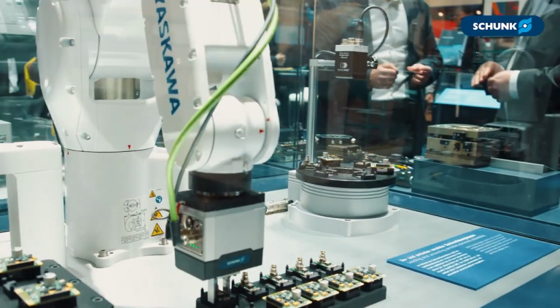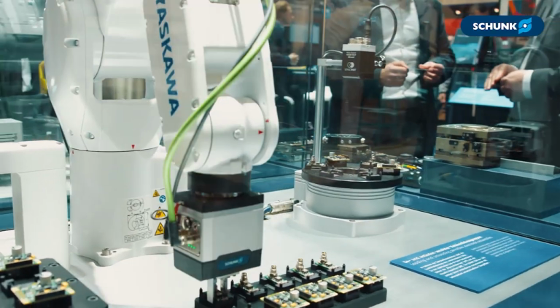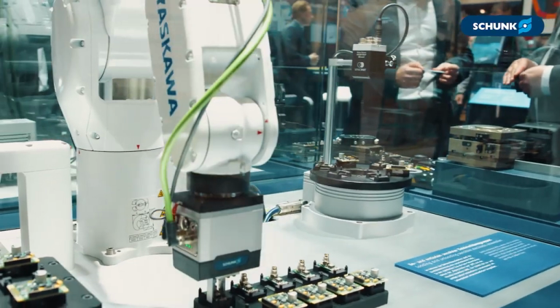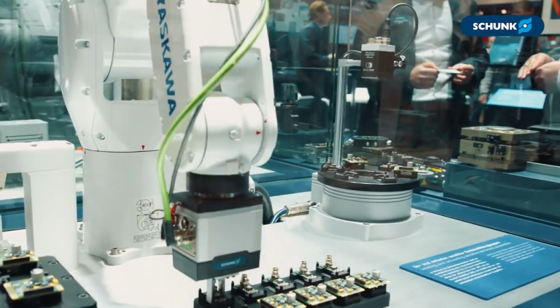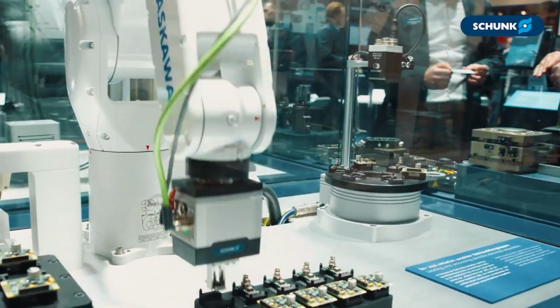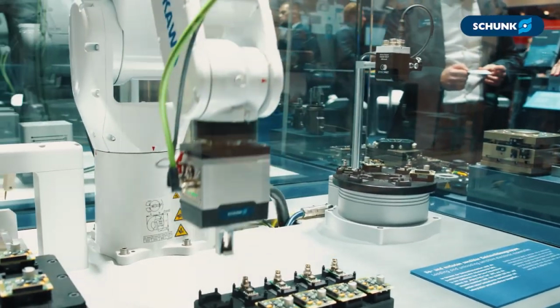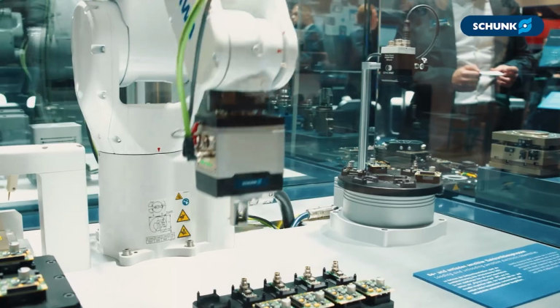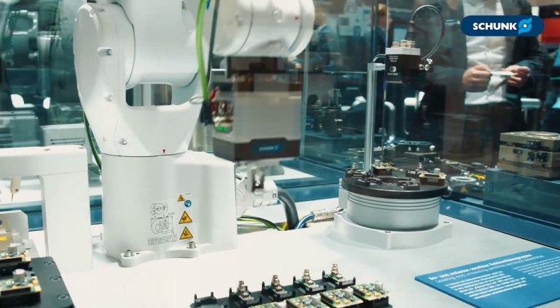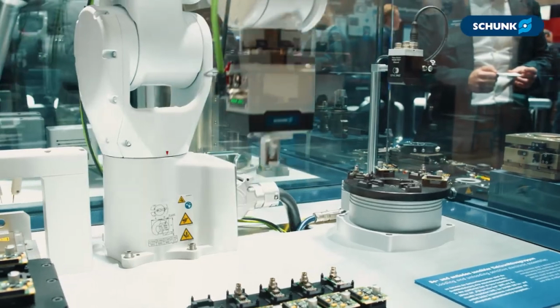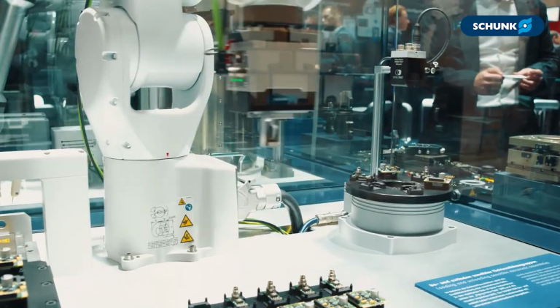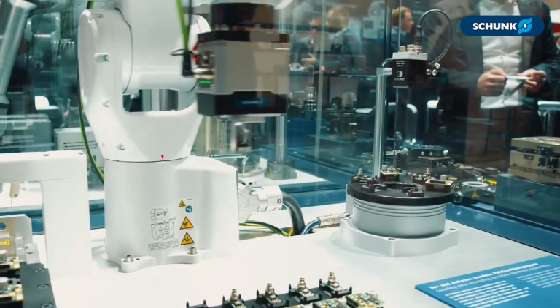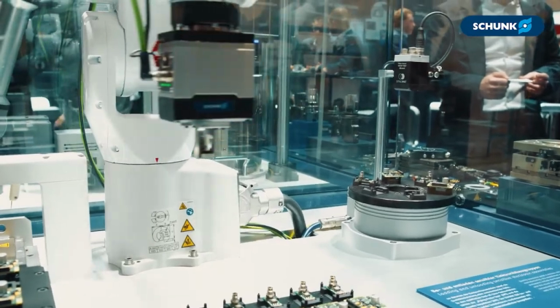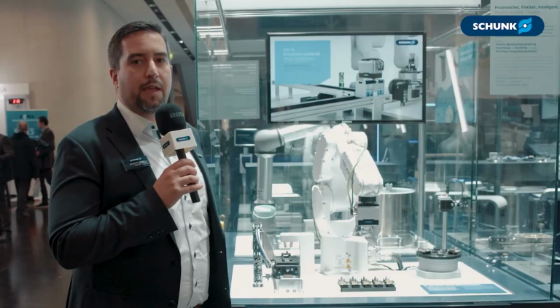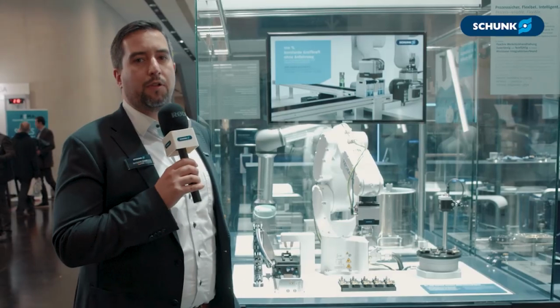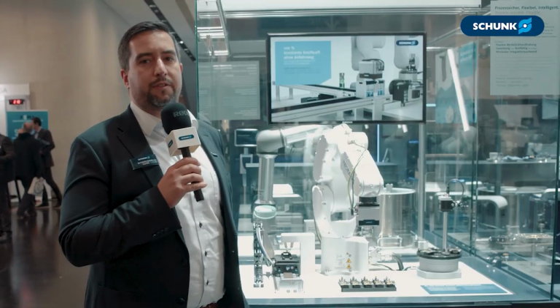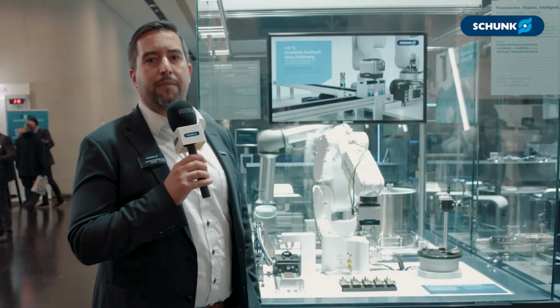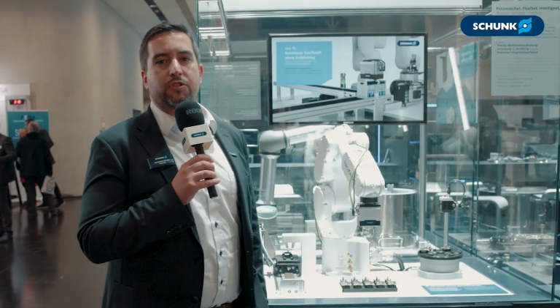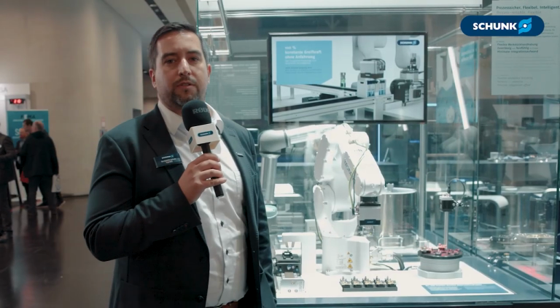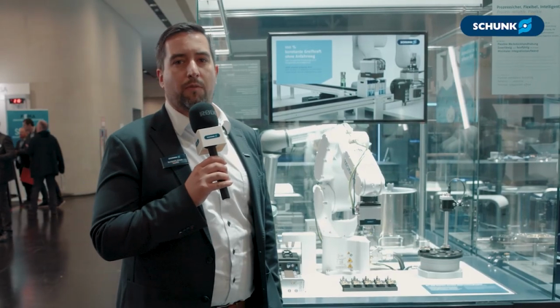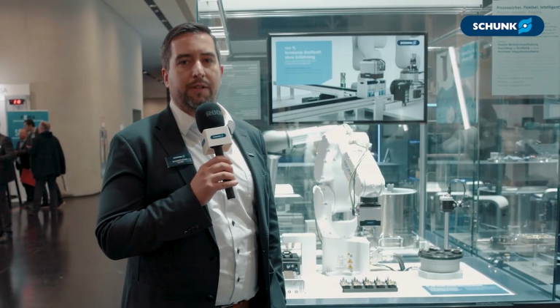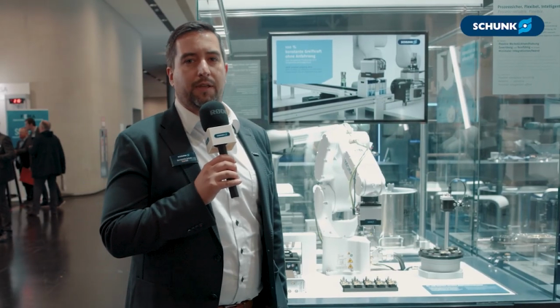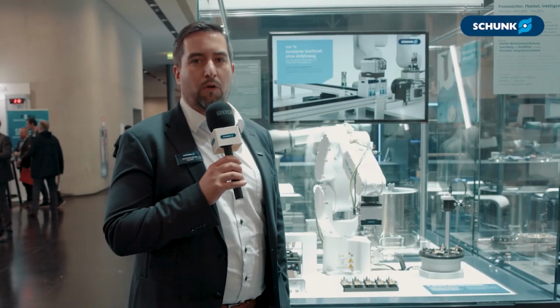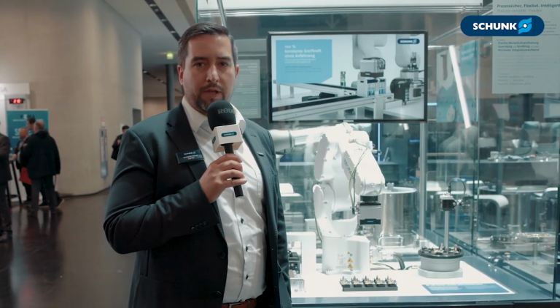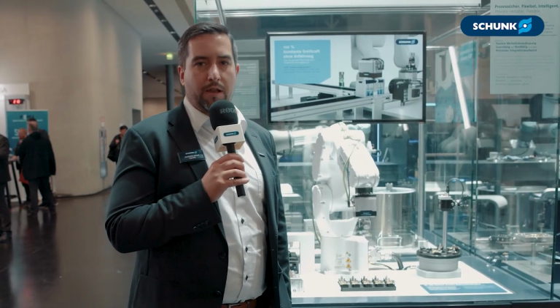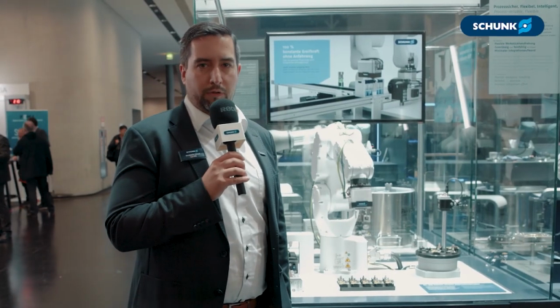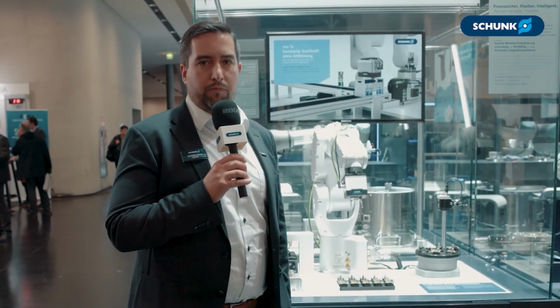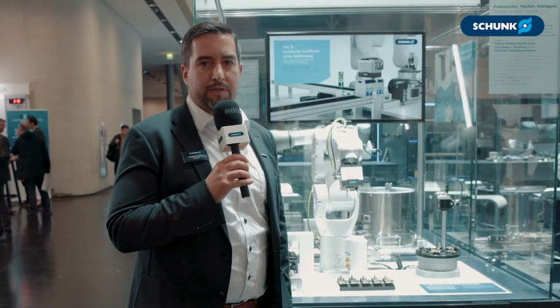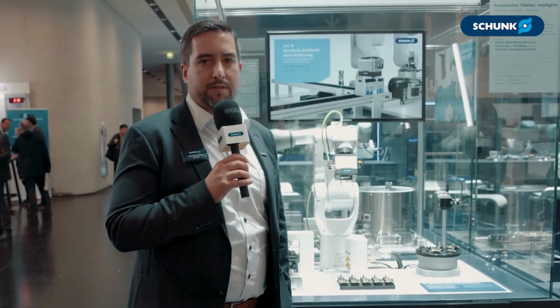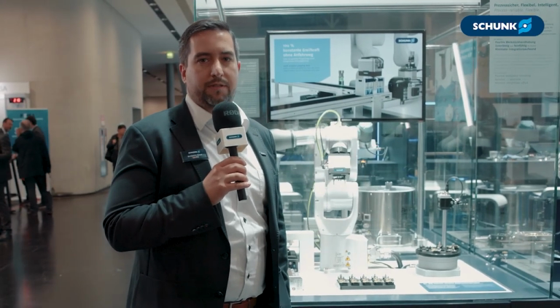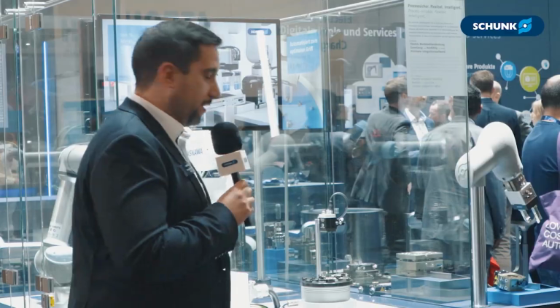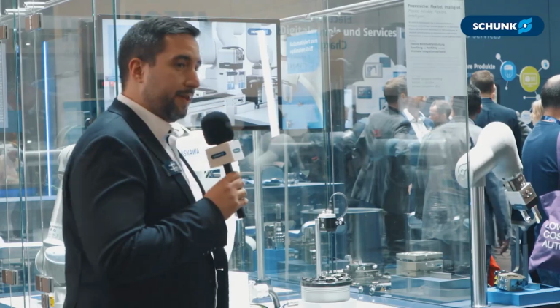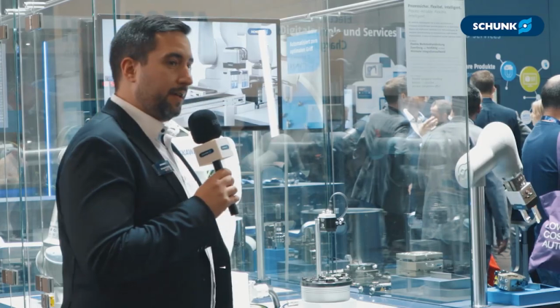The other benefit is that the gripper grips the workpieces nearly without a force peak, which ensures that the PCBs do not get damaged during the loading and unloading process. Thanks for listening.